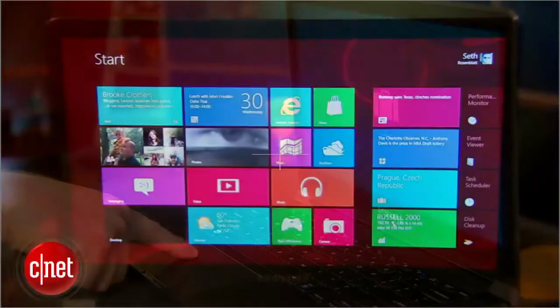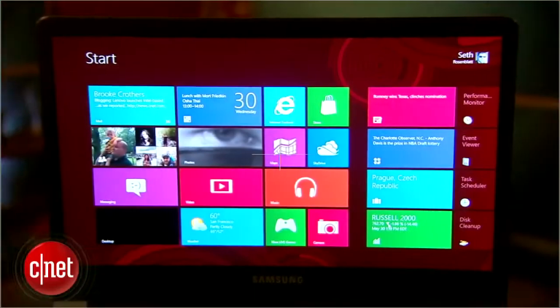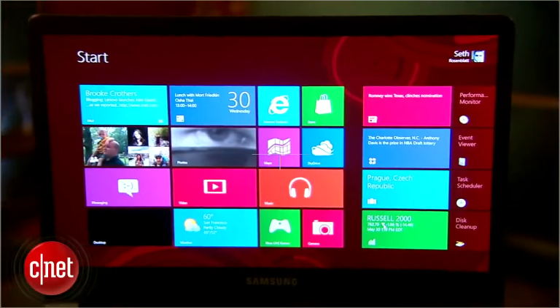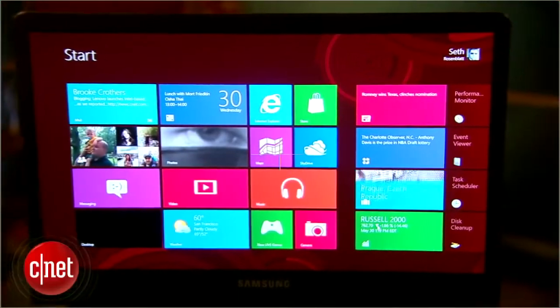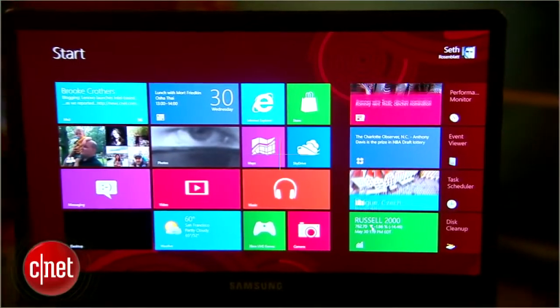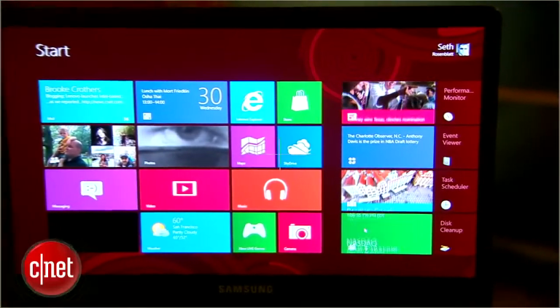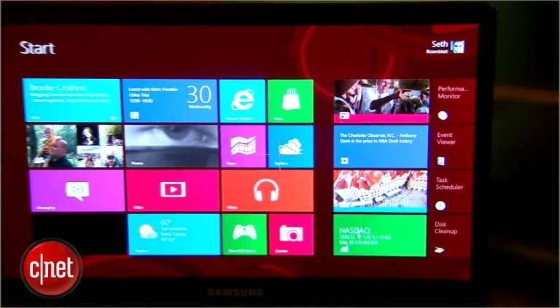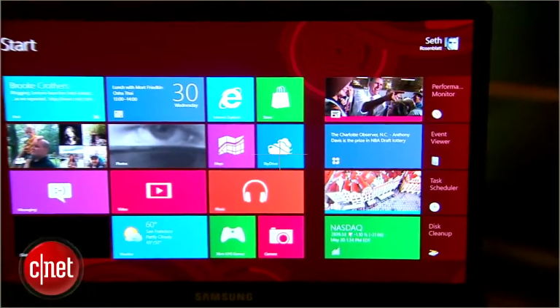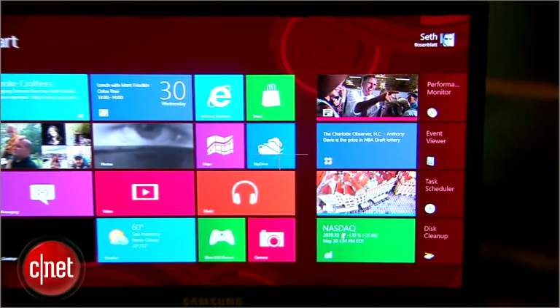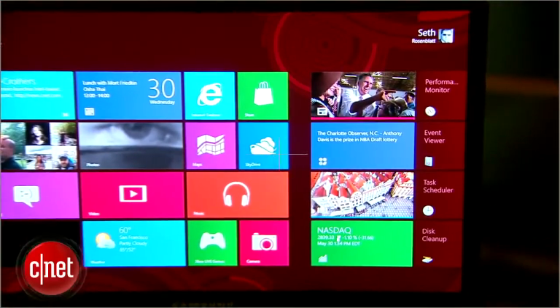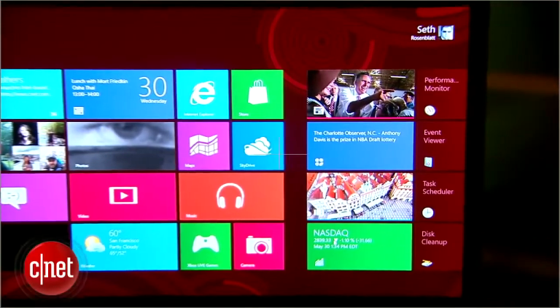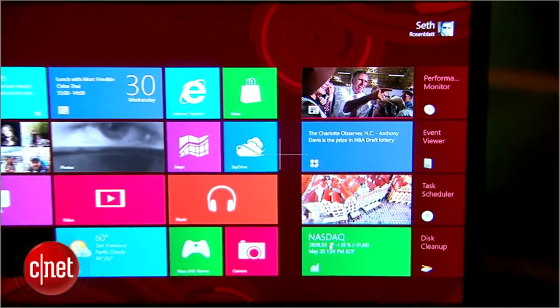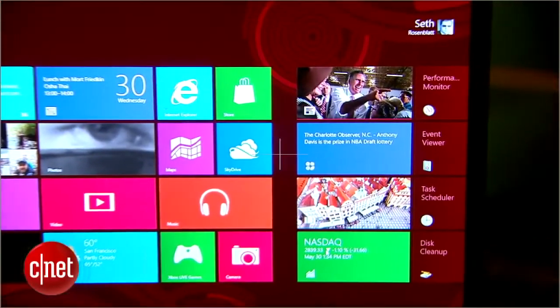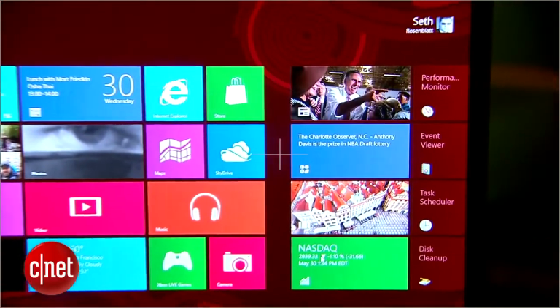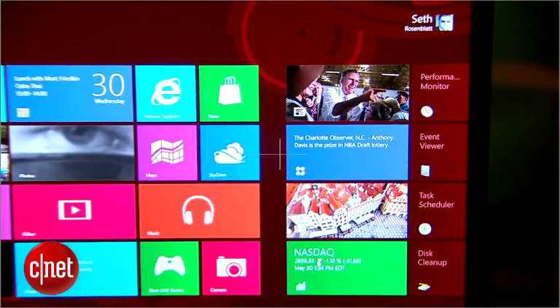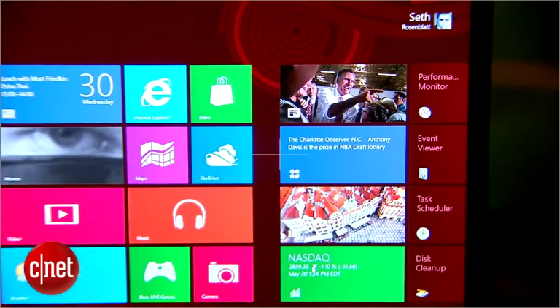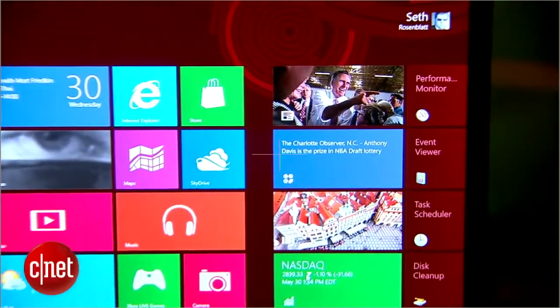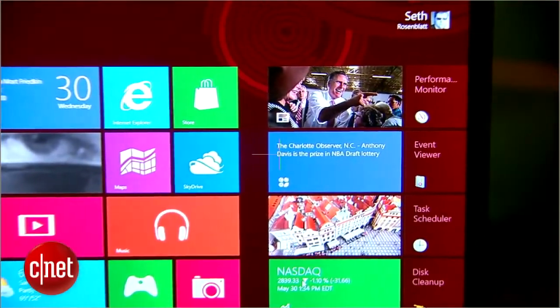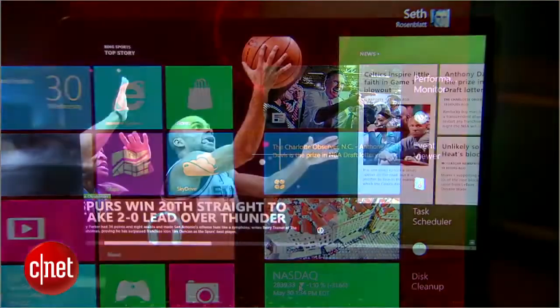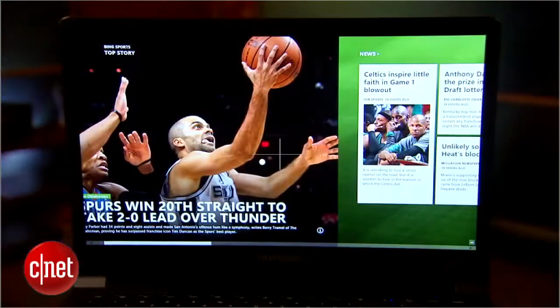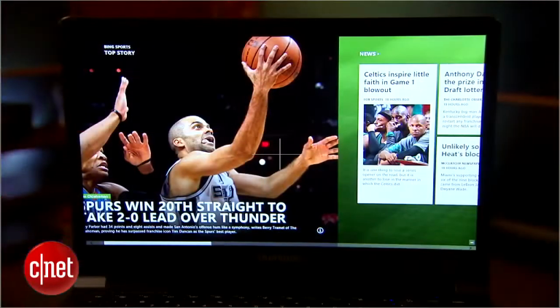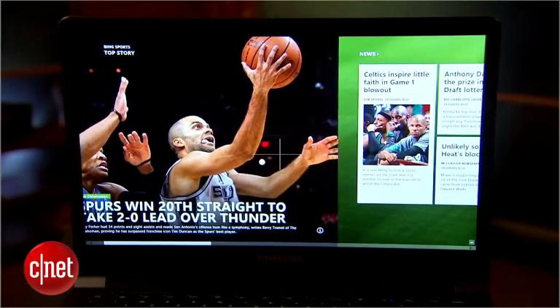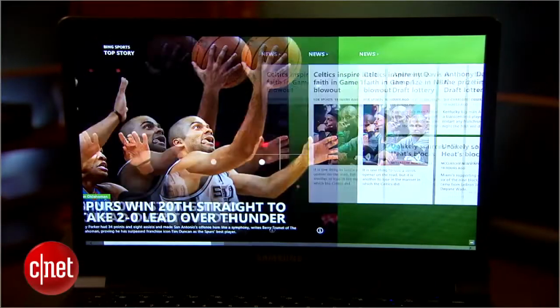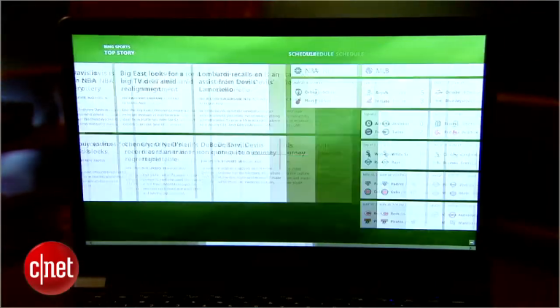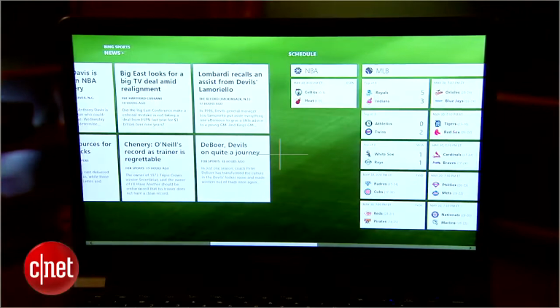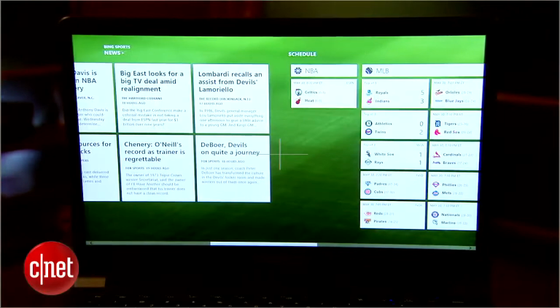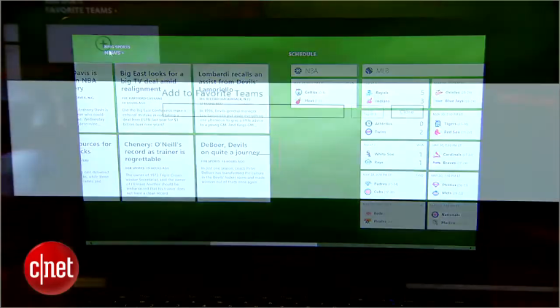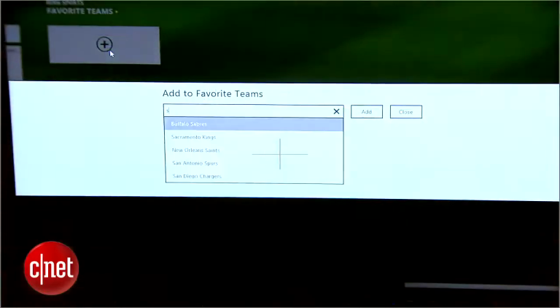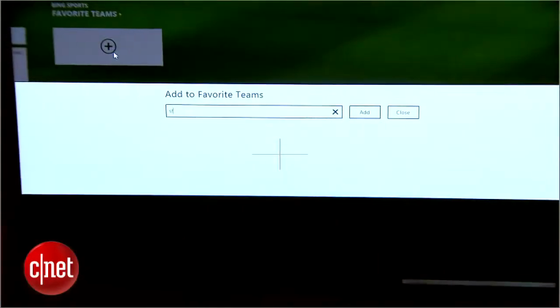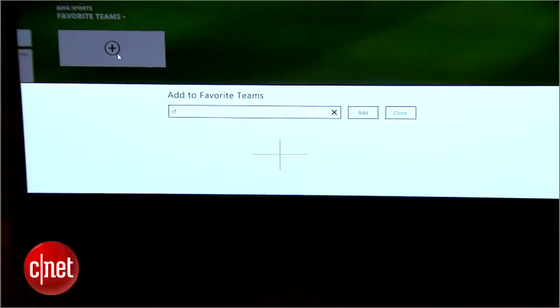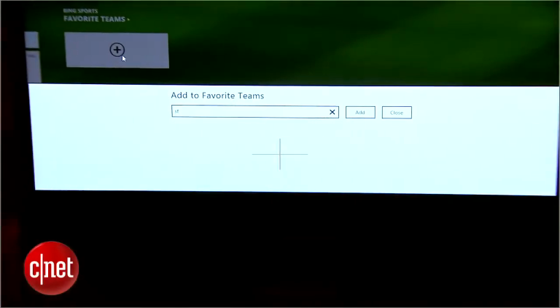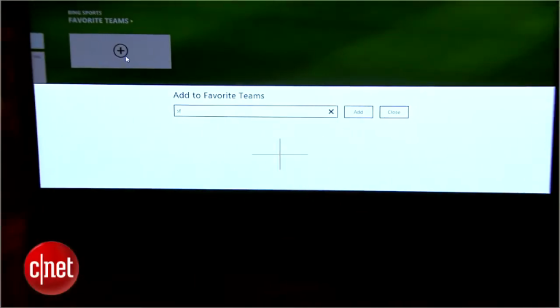New default apps include news, travel, and sports. They provide robust, in-depth, and customizable content.